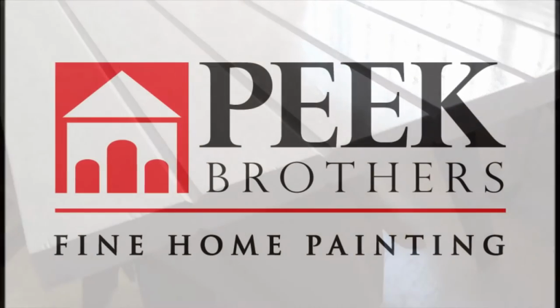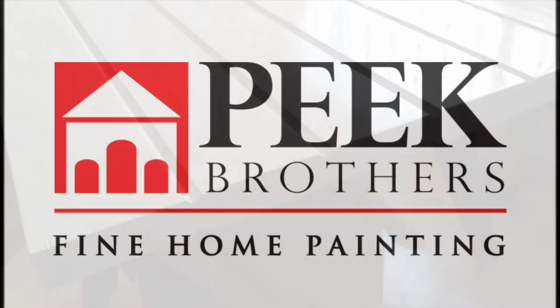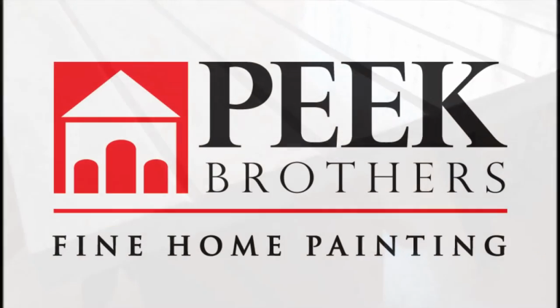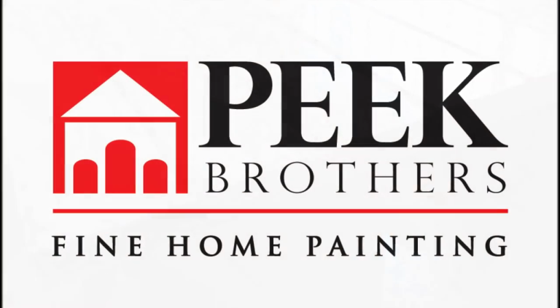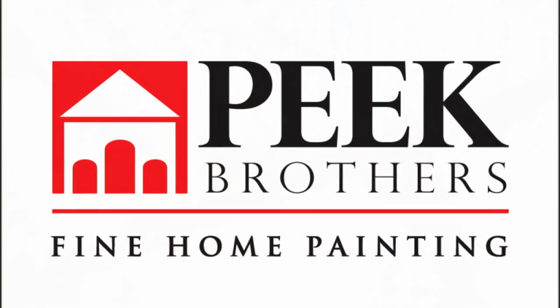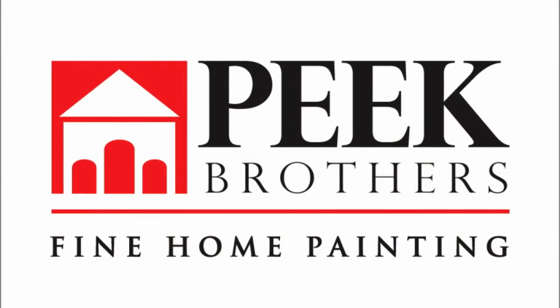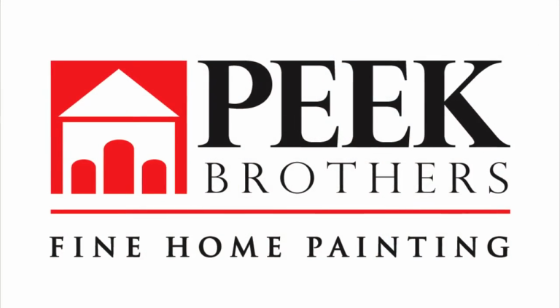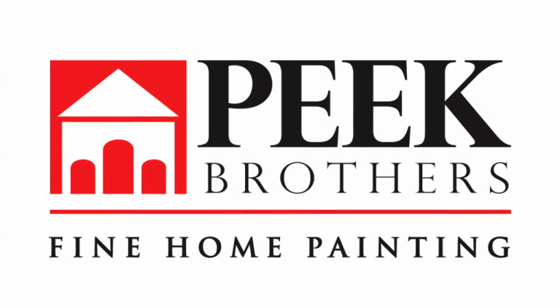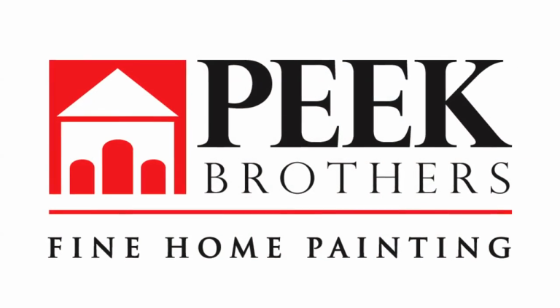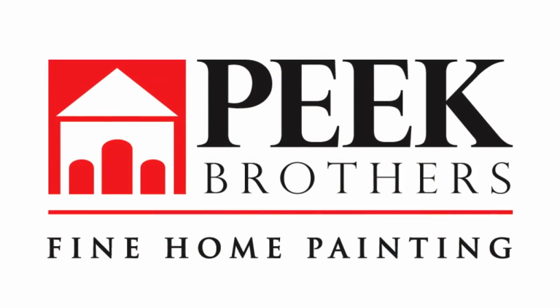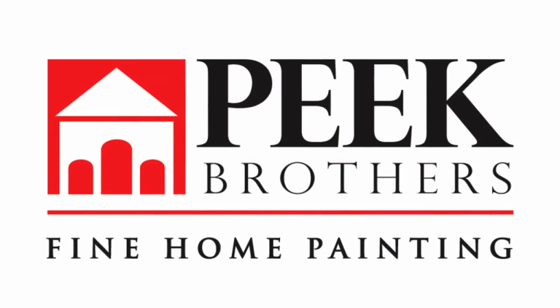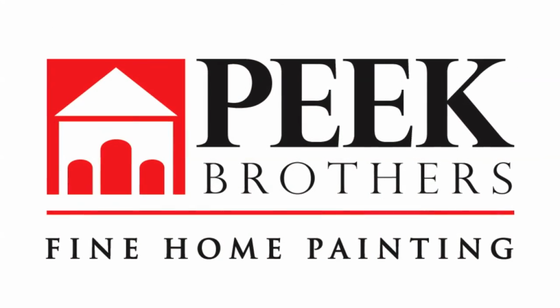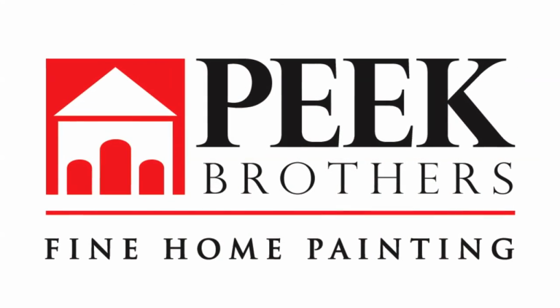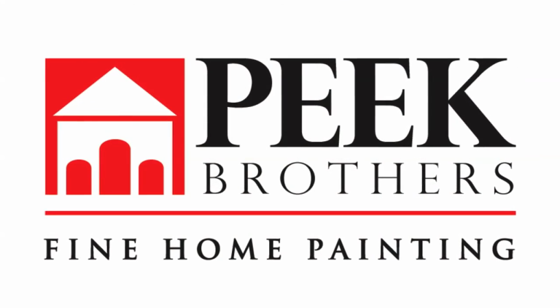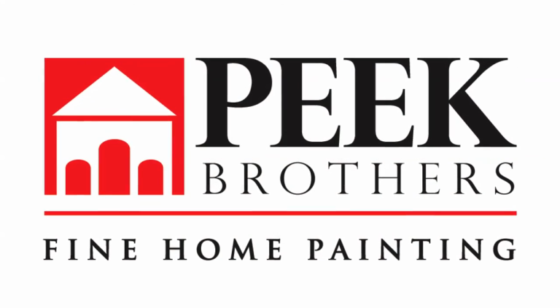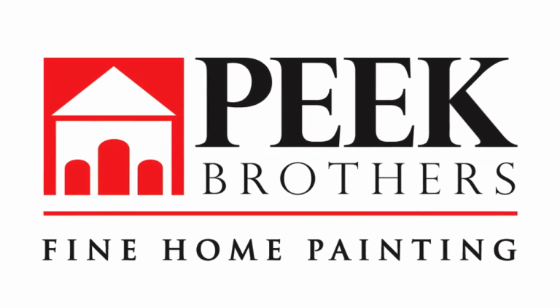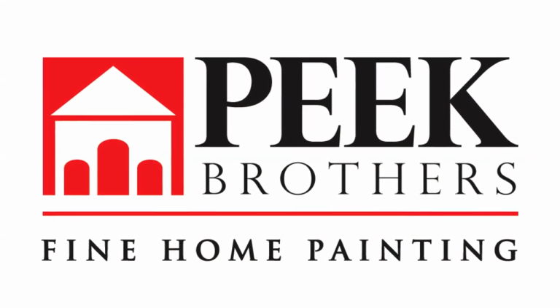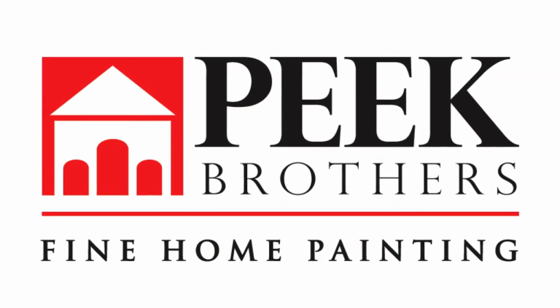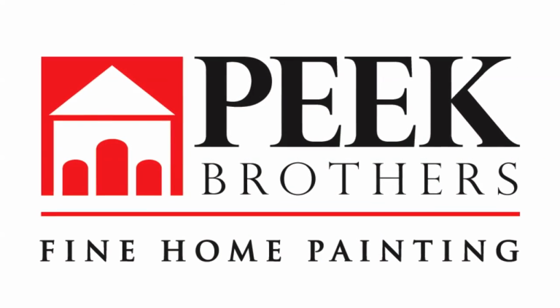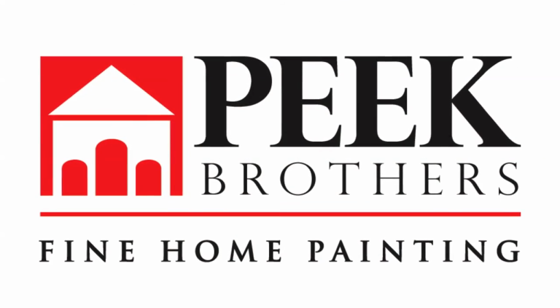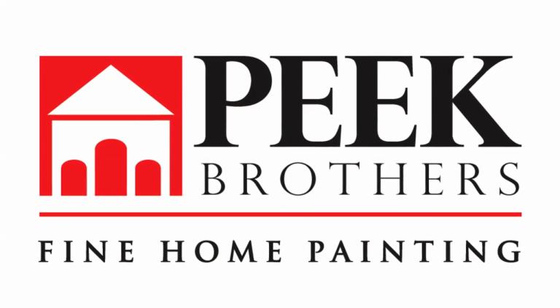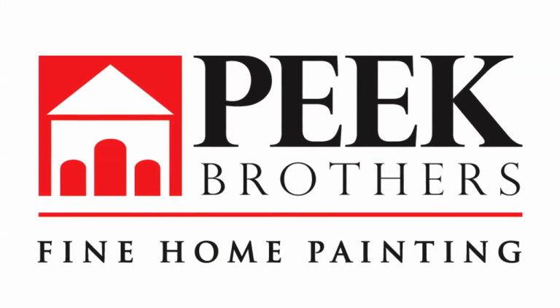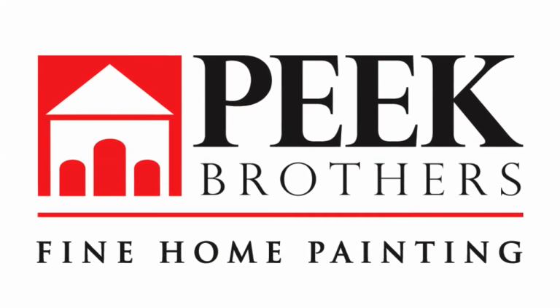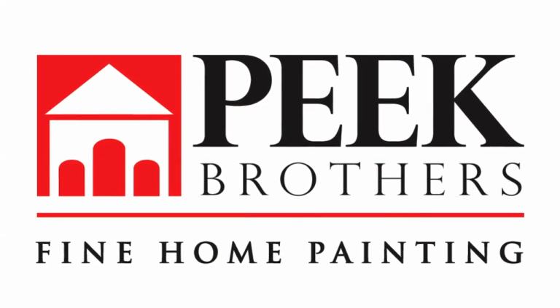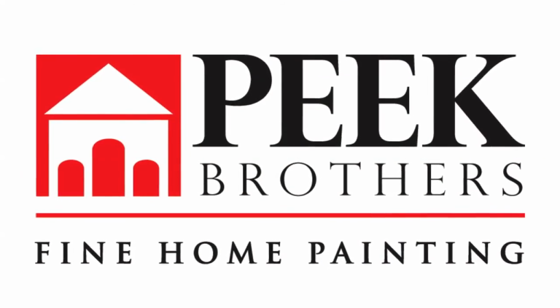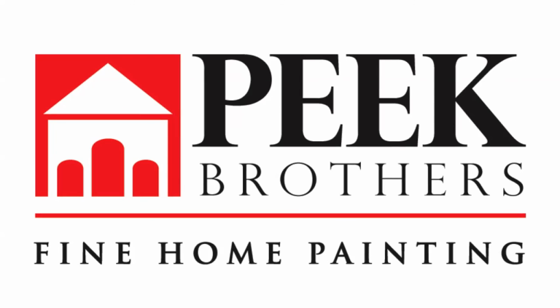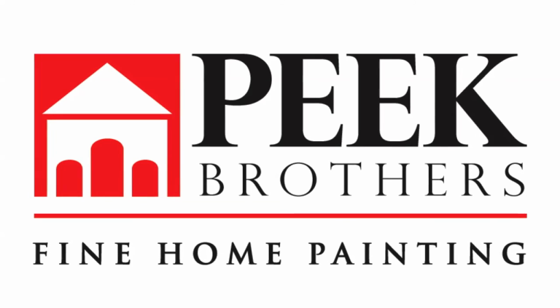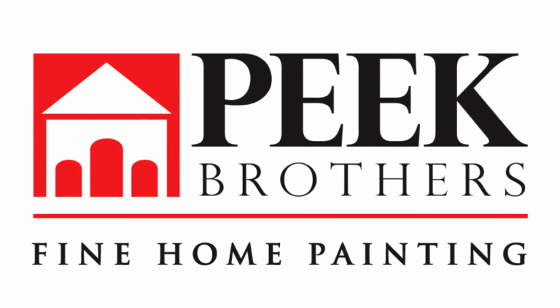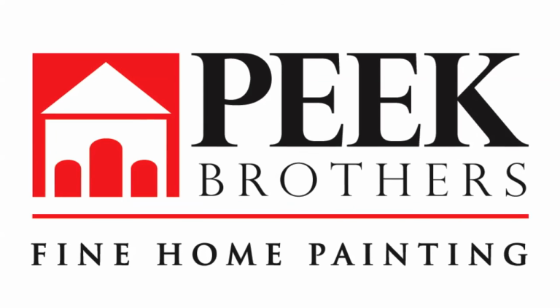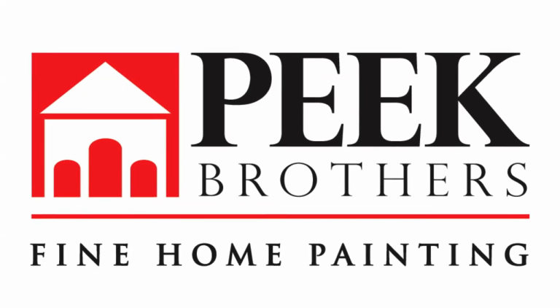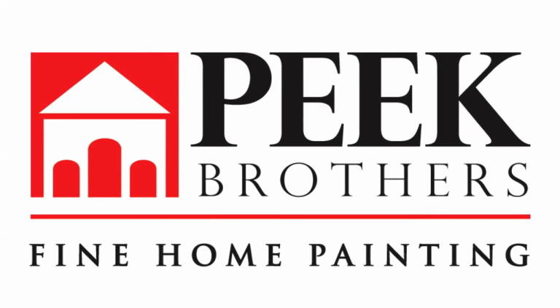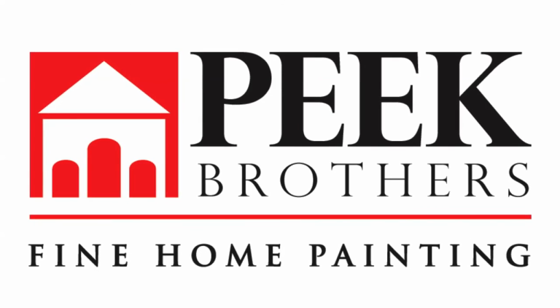I hope you've enjoyed this pro tip of the week with your old buddy John Peake, the paint professor.